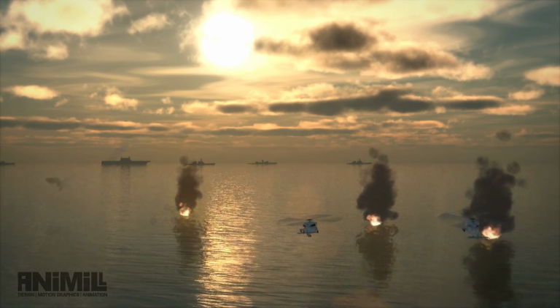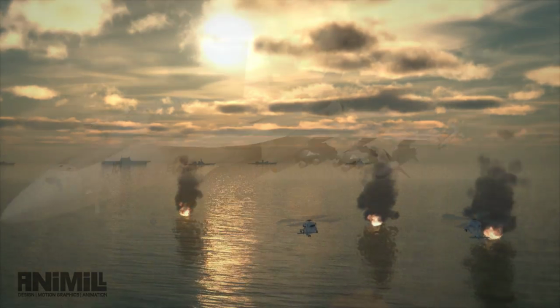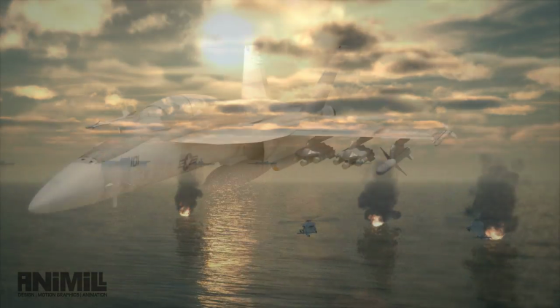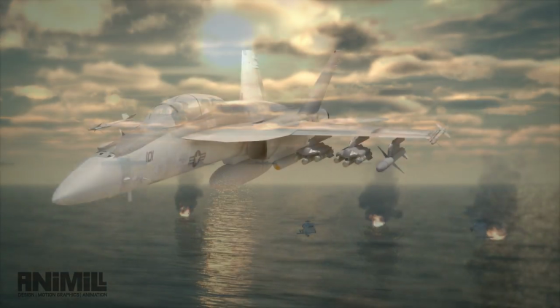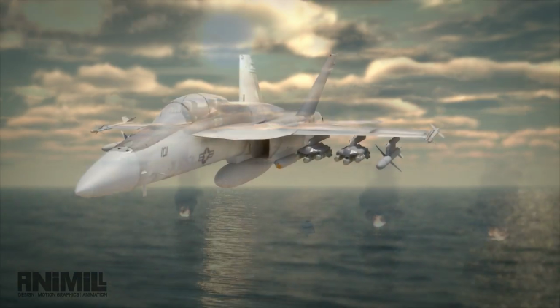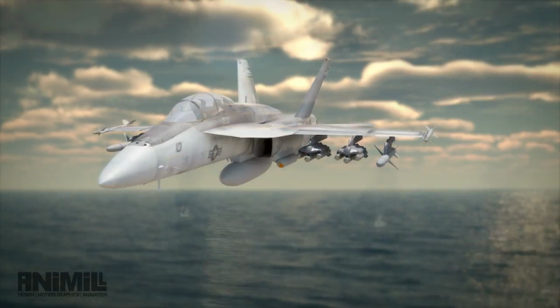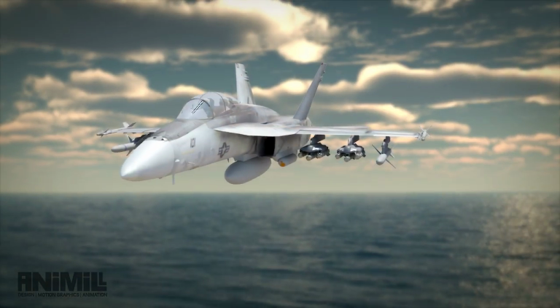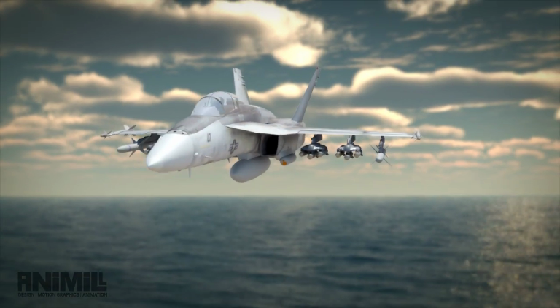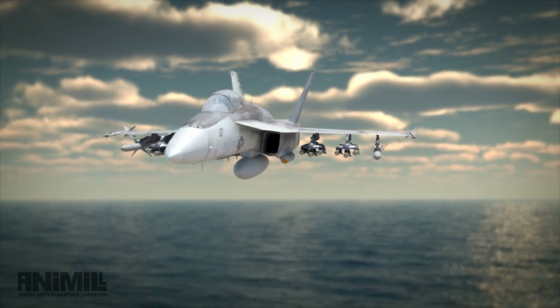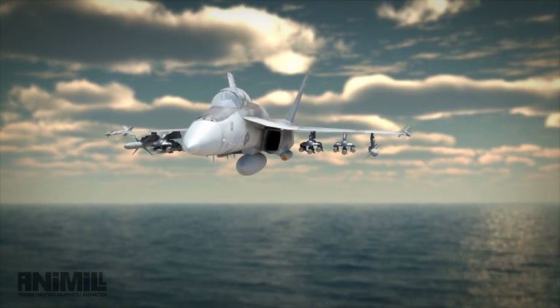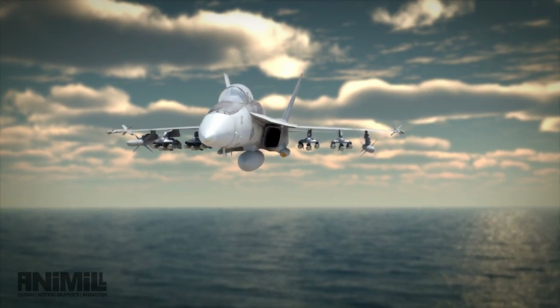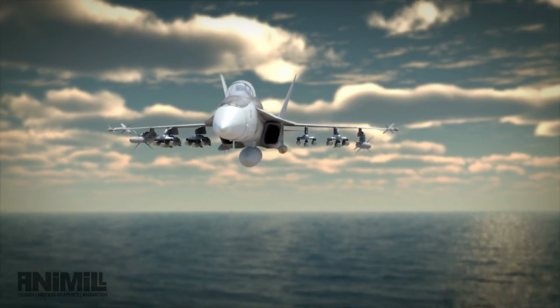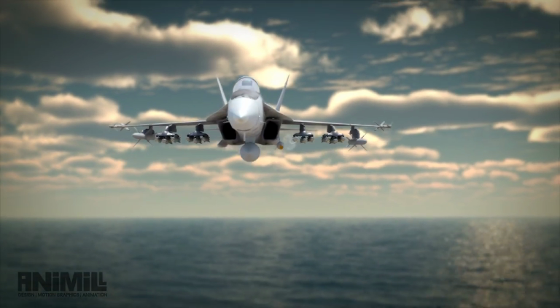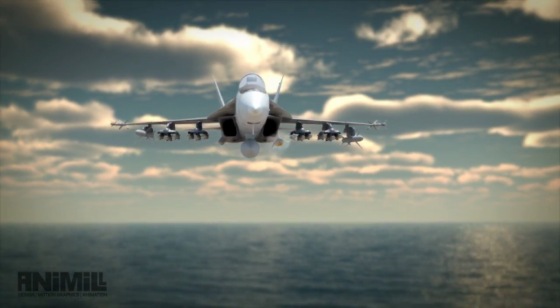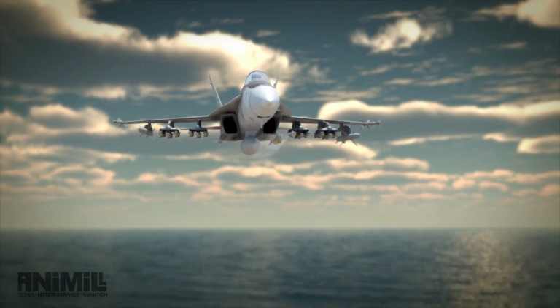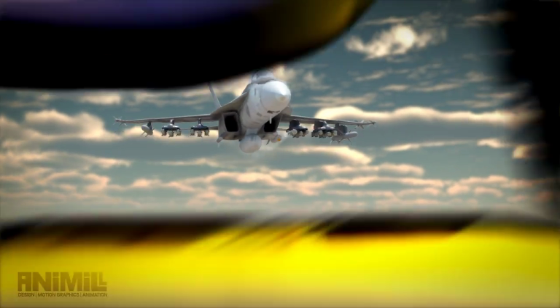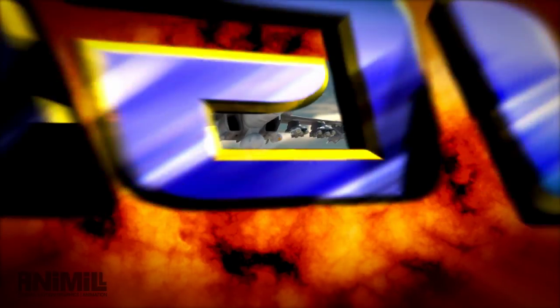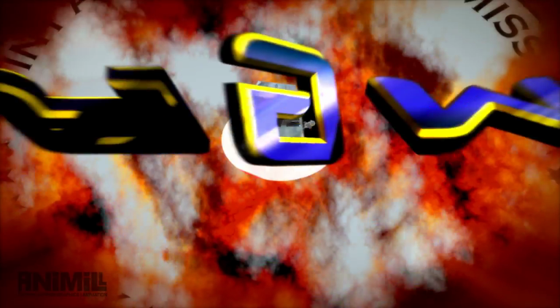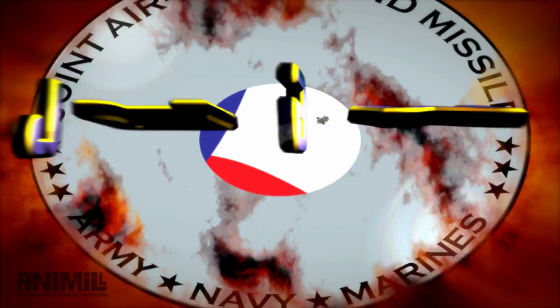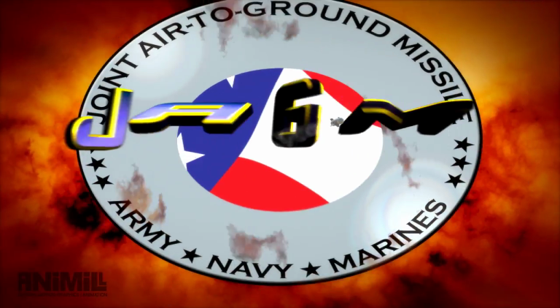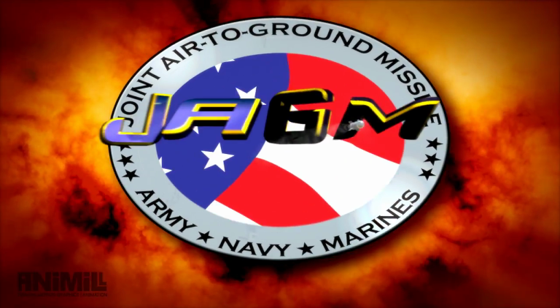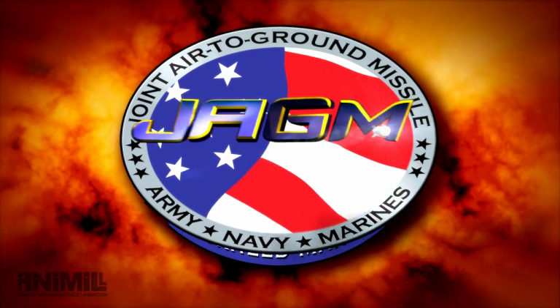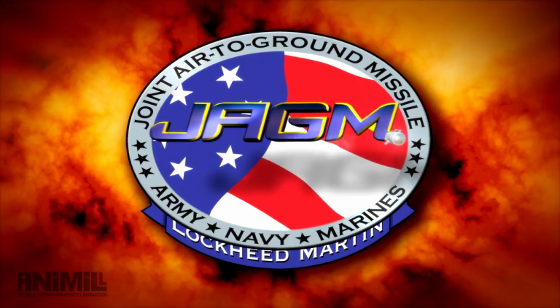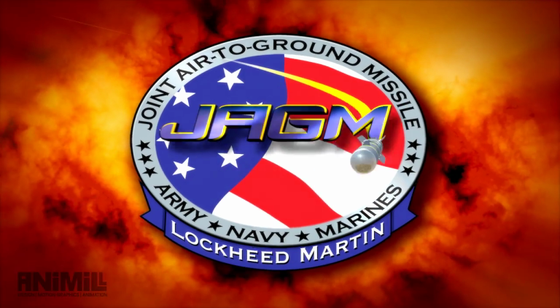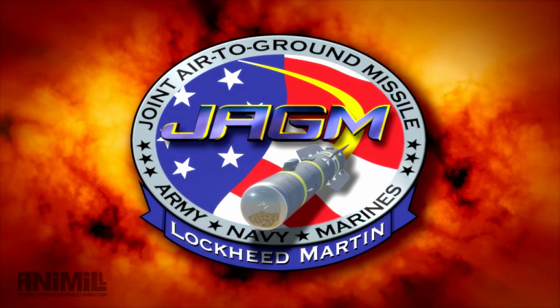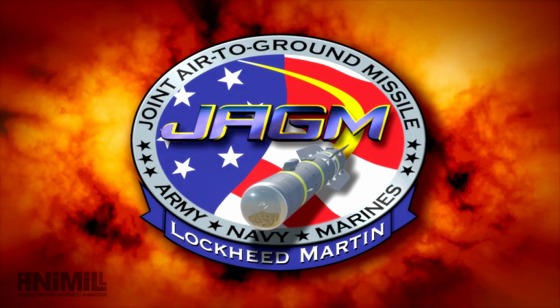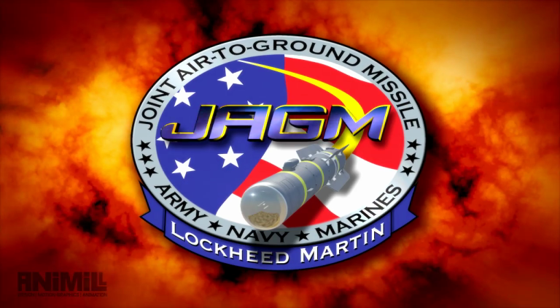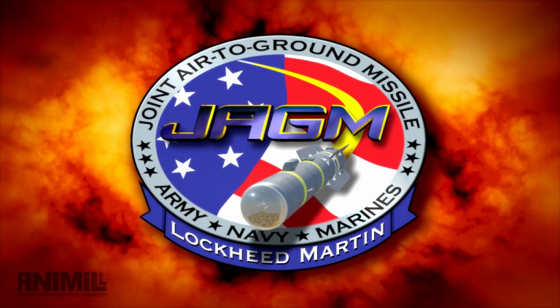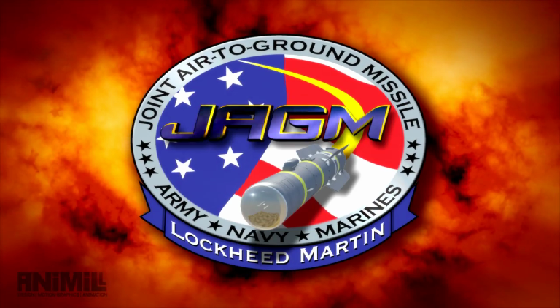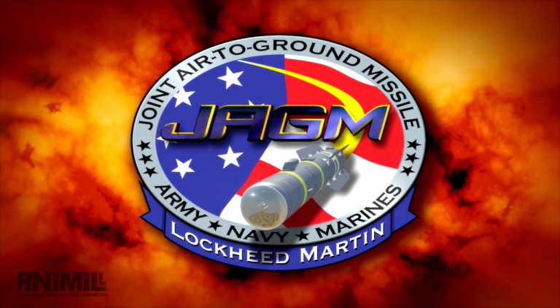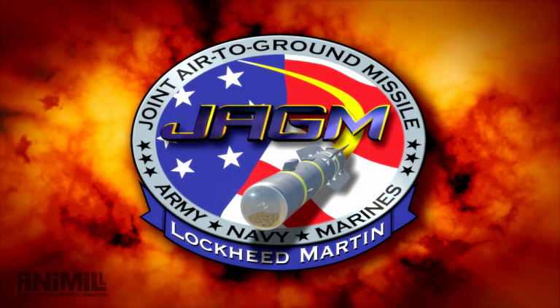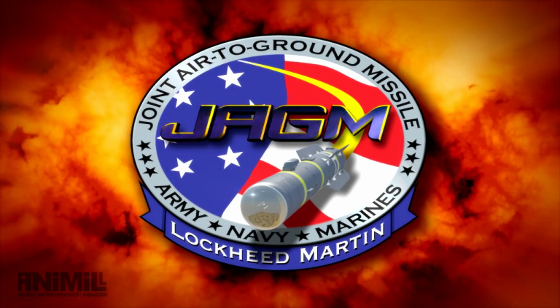One missile, many missions. JAGM — the missile of the future.